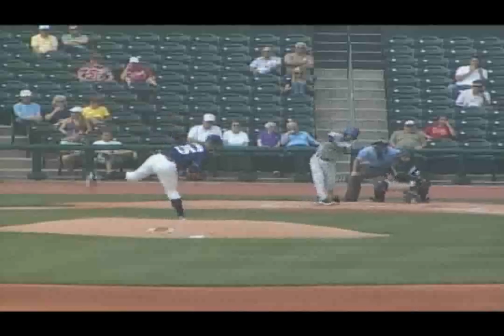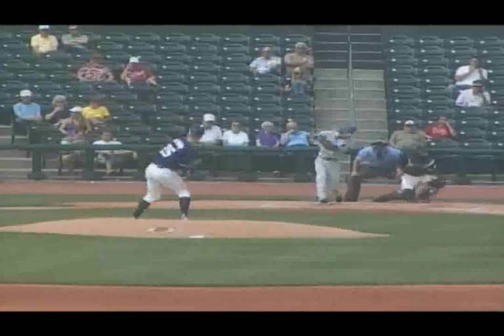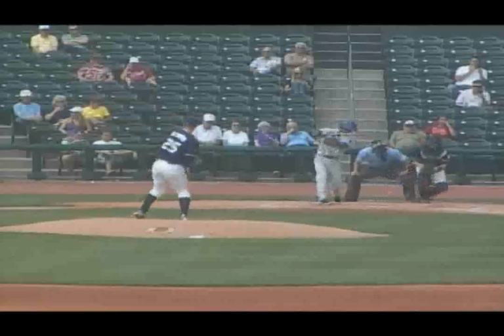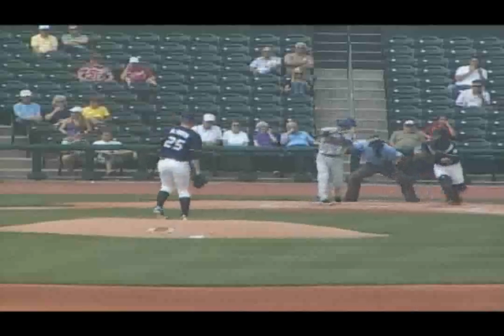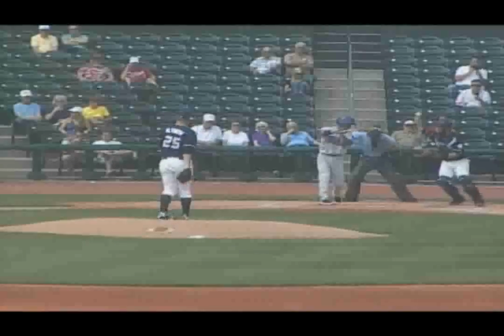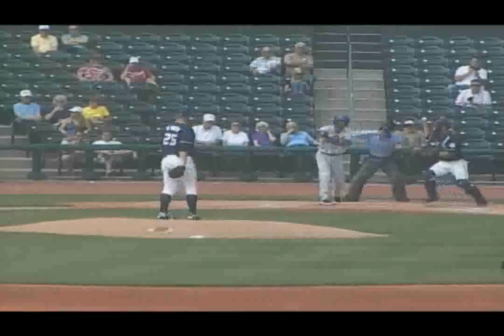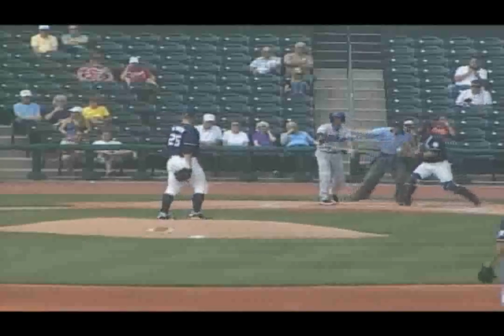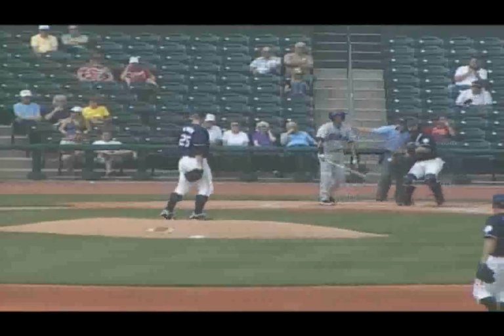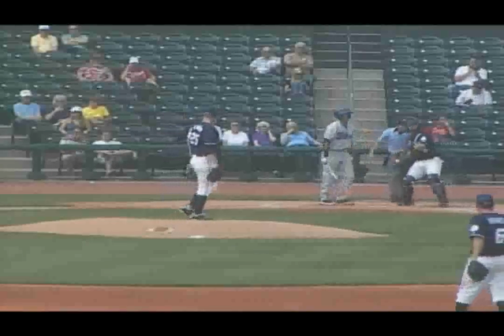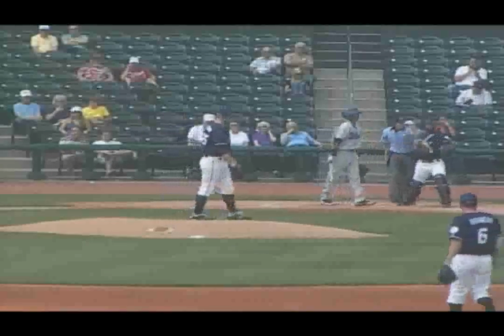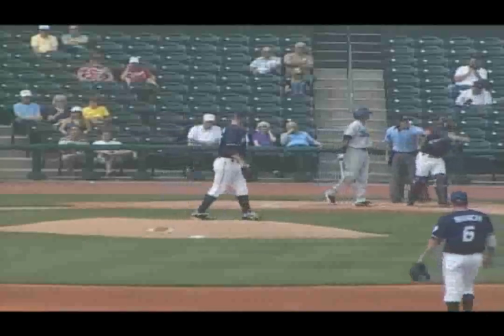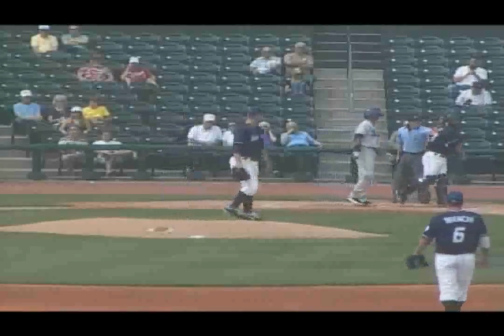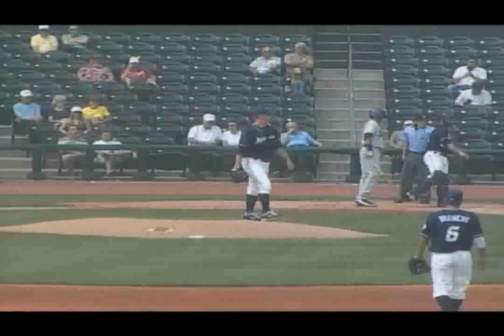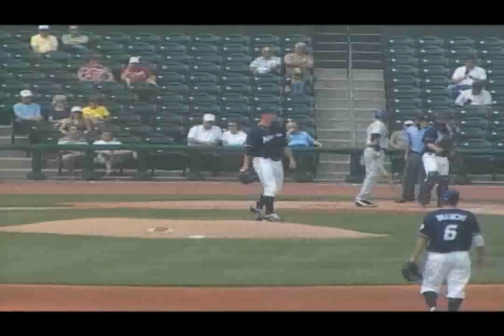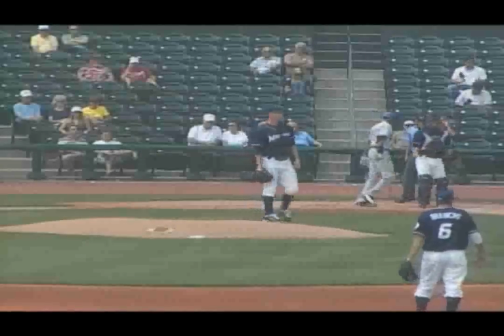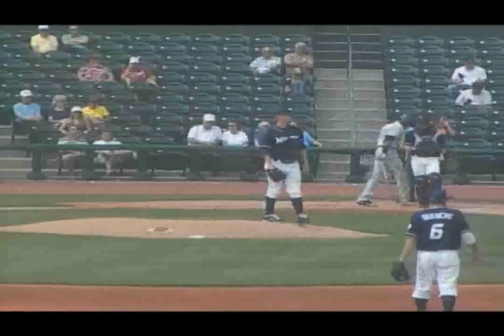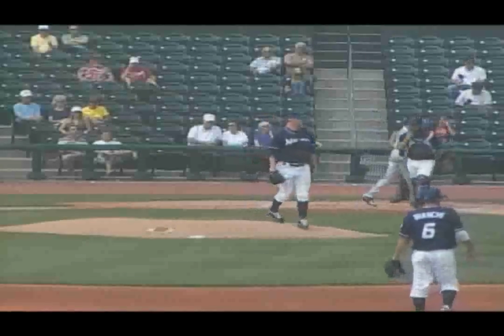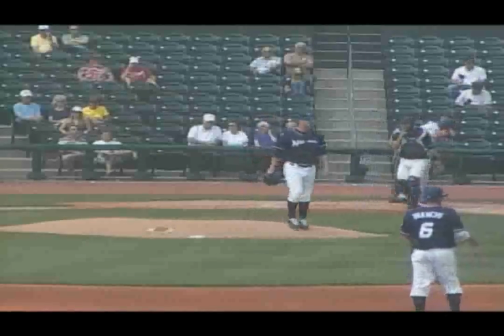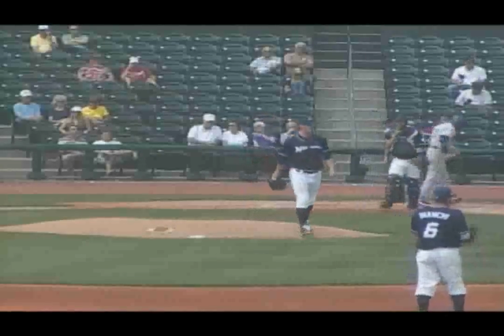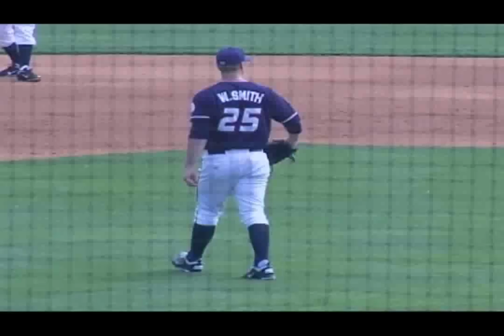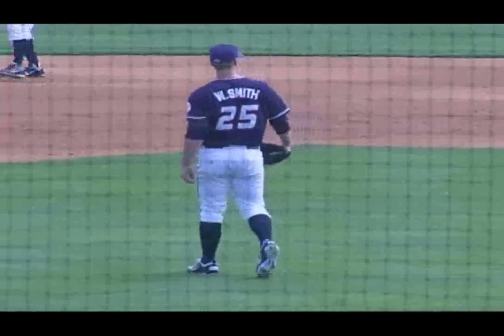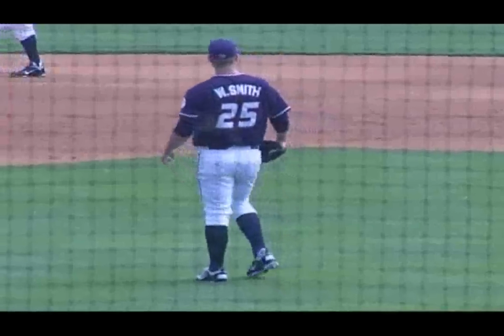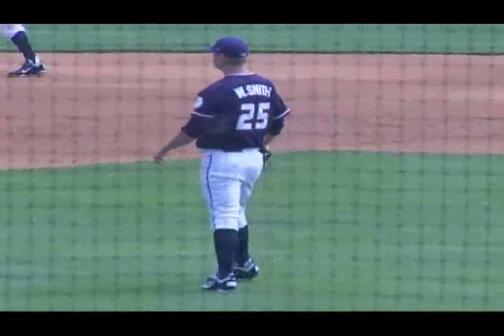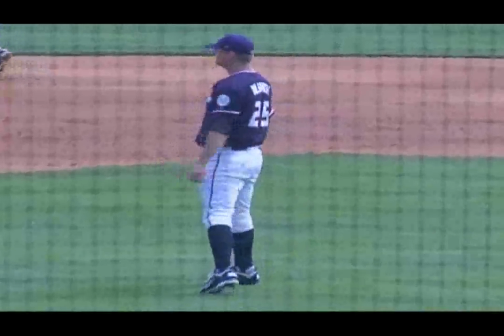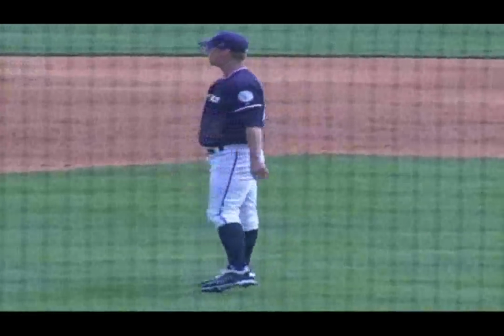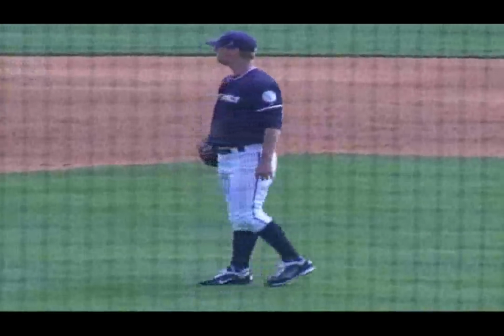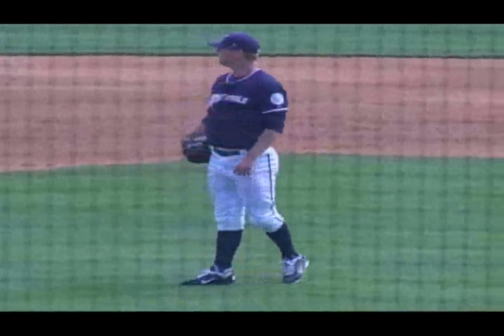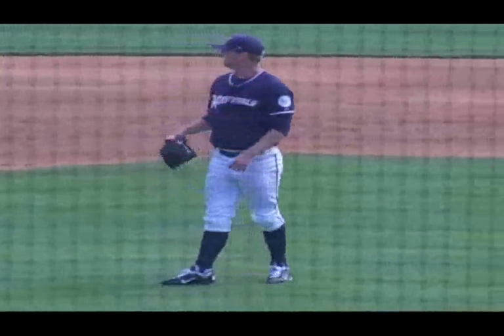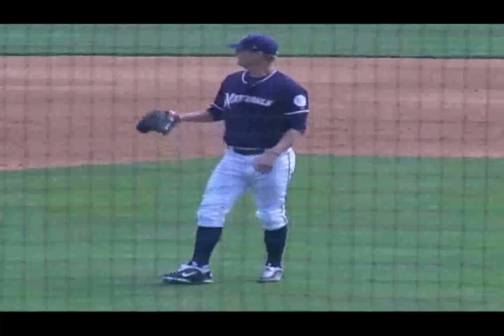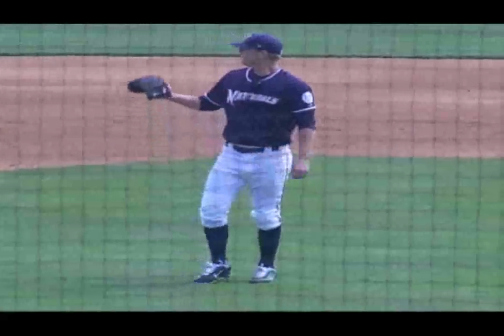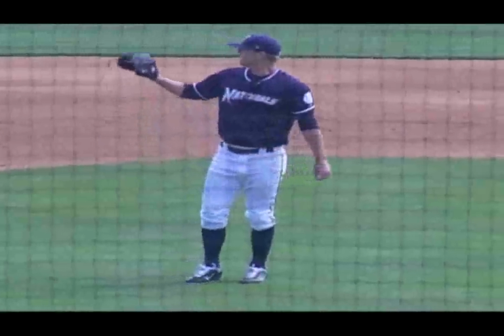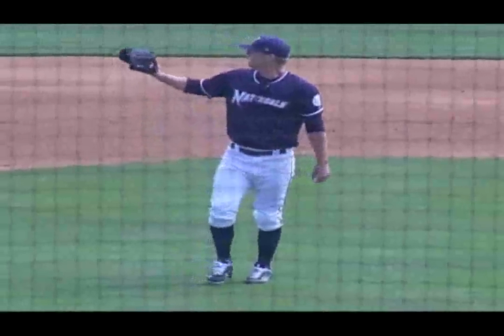Breaking ball, swung on and missed, that's a strikeout, that's the second out of the inning. Boy, Smith broke off a beauty of a curveball right there.